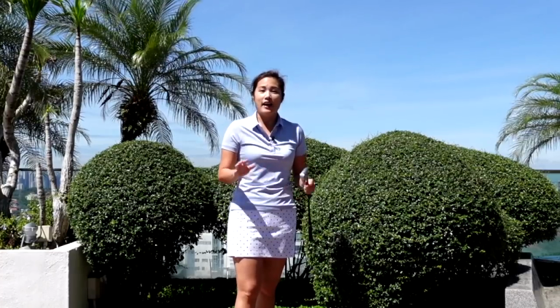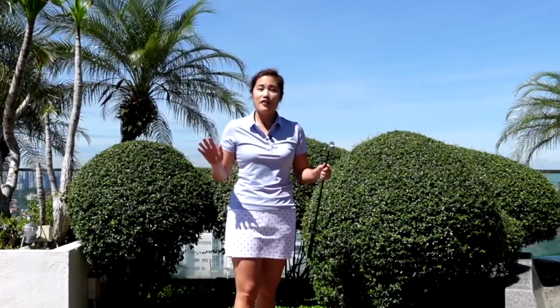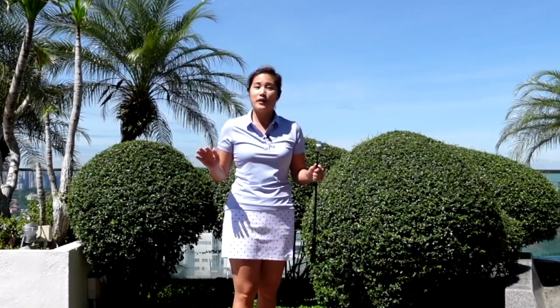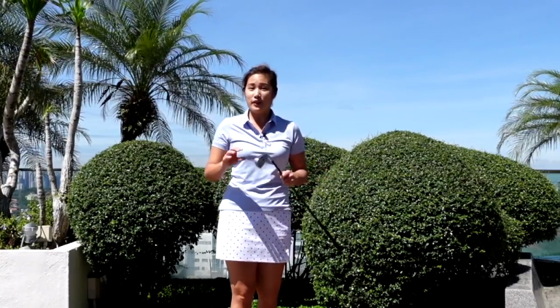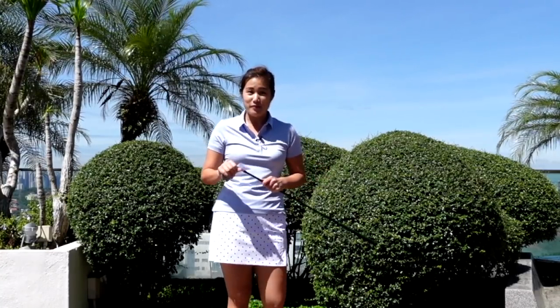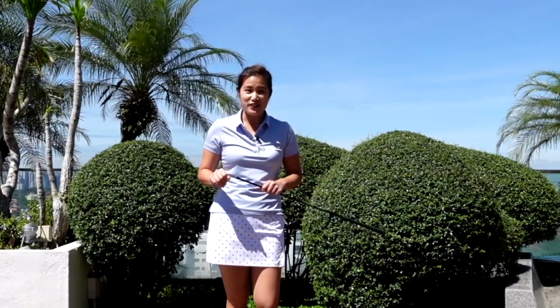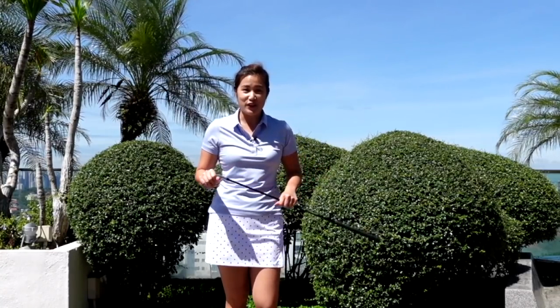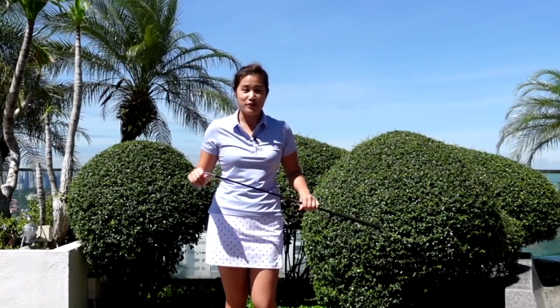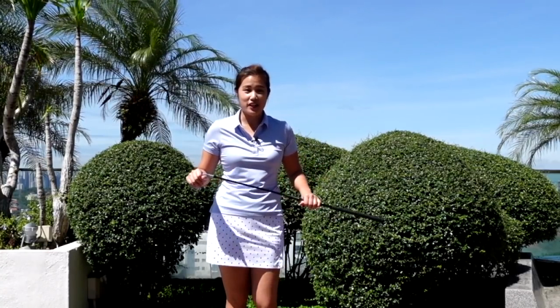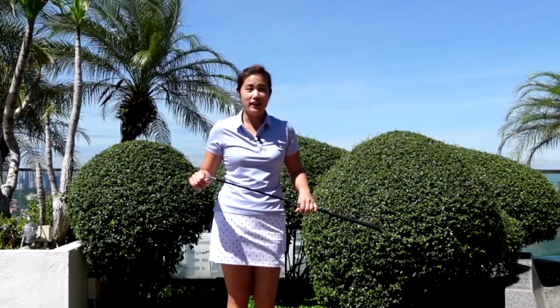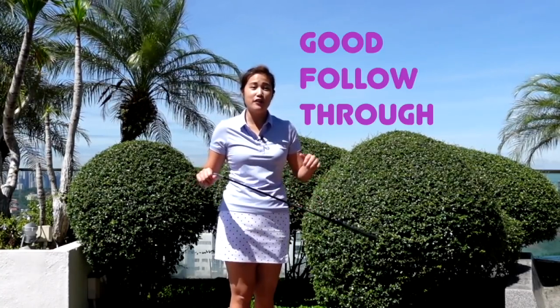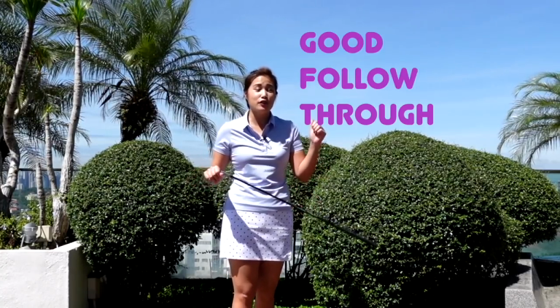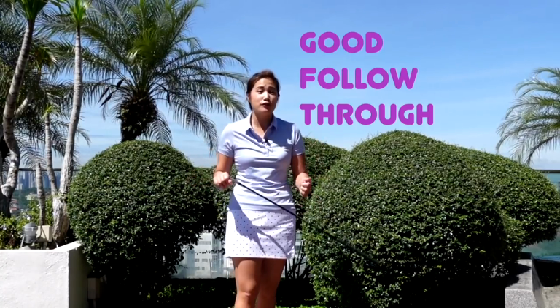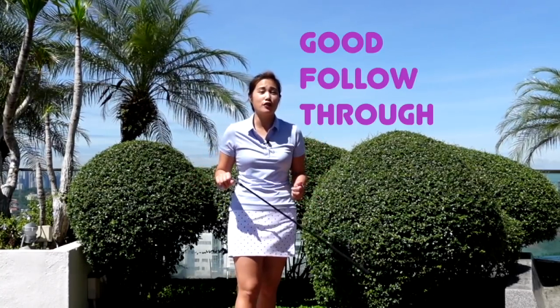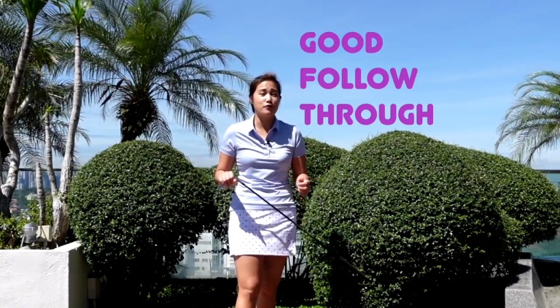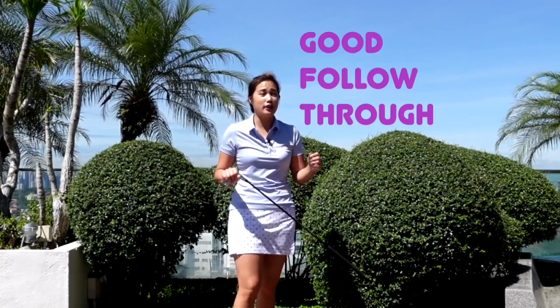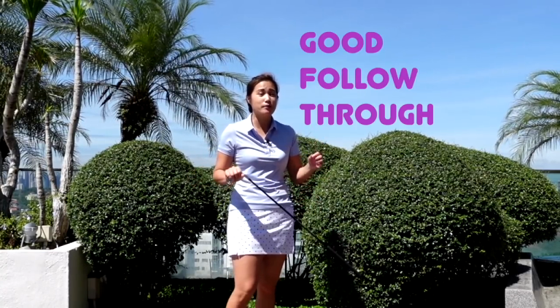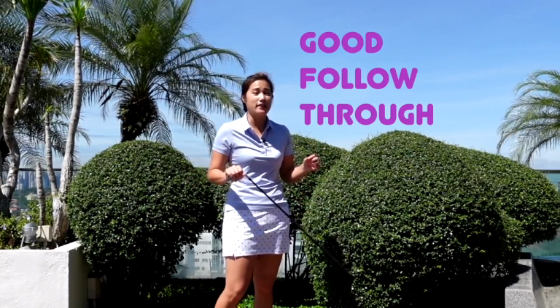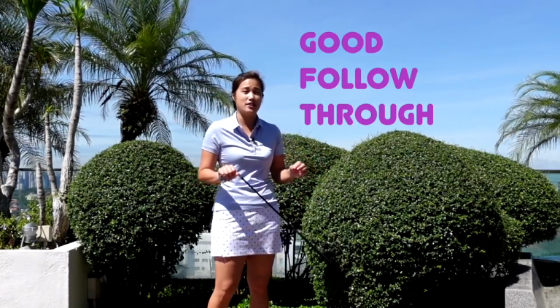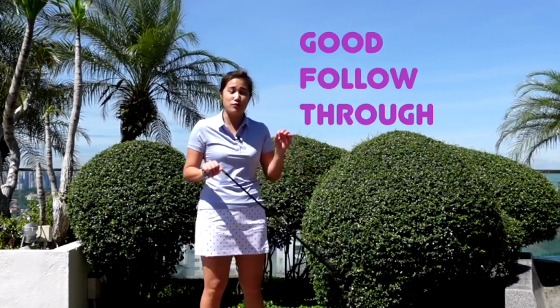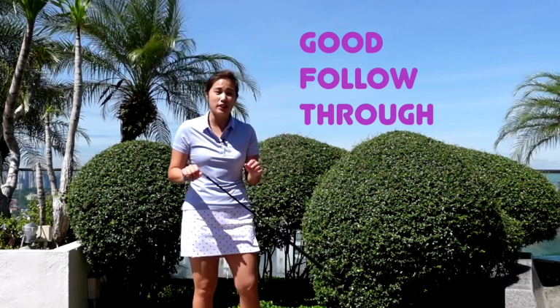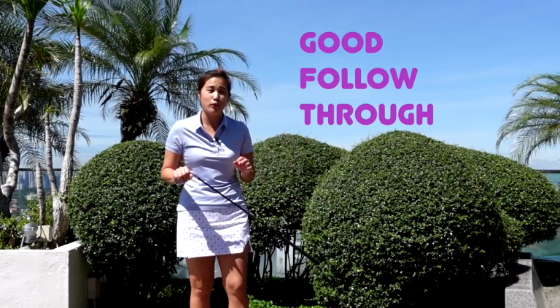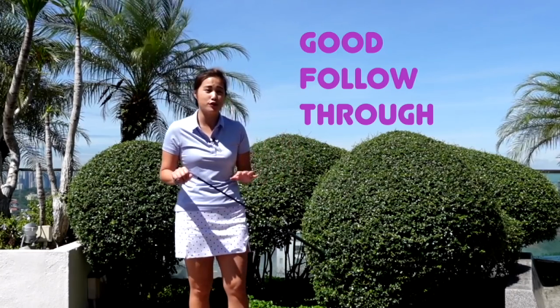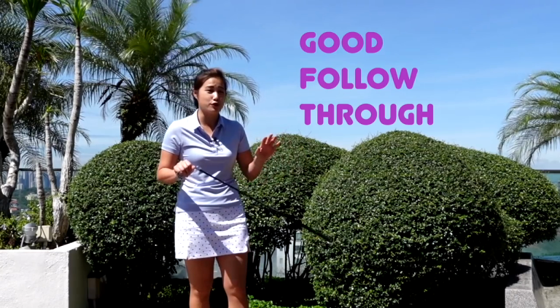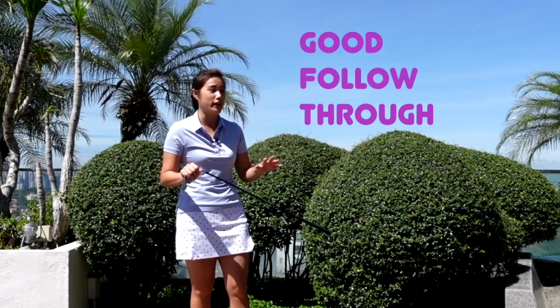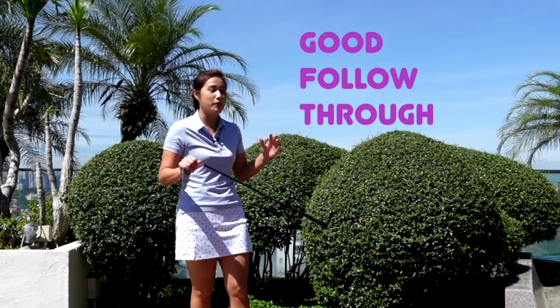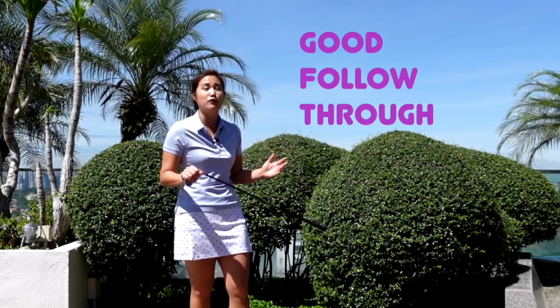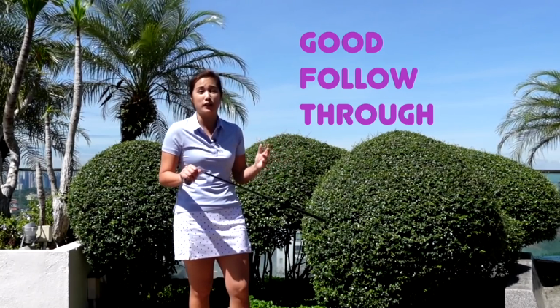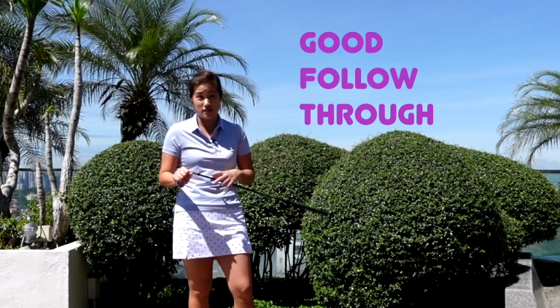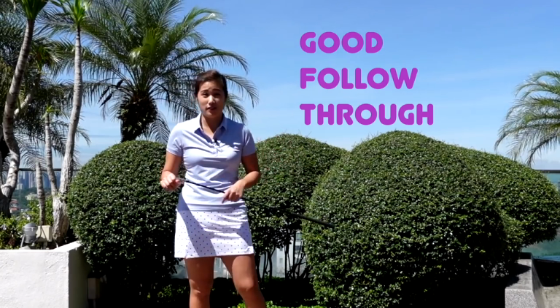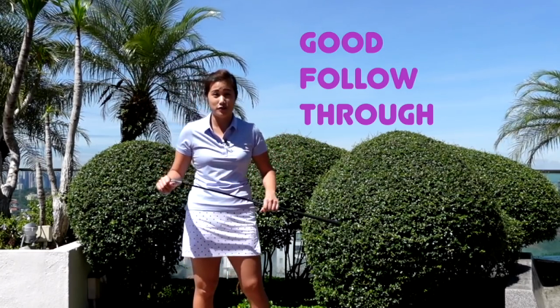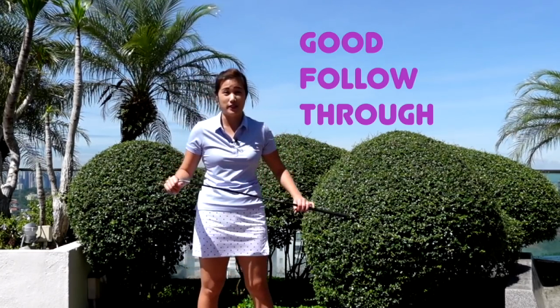Hi everyone, welcome back to Golf & Michelle. Having a good follow-through and a good balance is really important to create a powerful and solid golf swing.